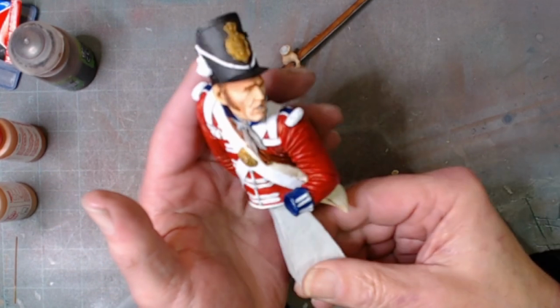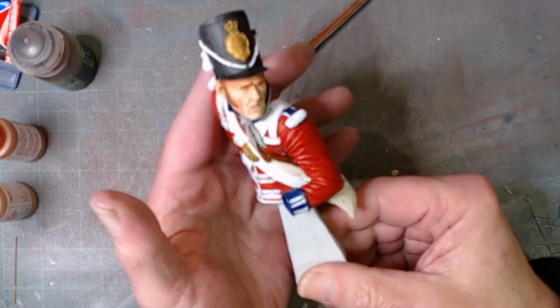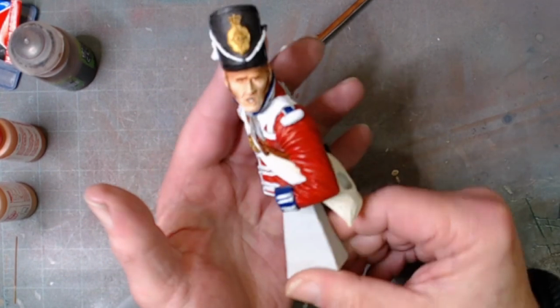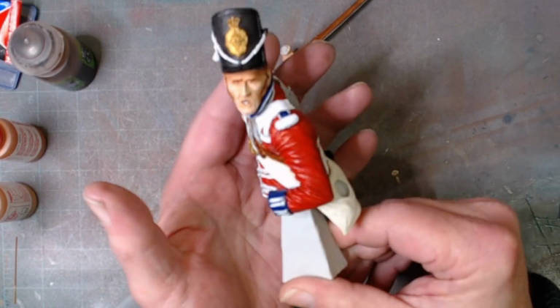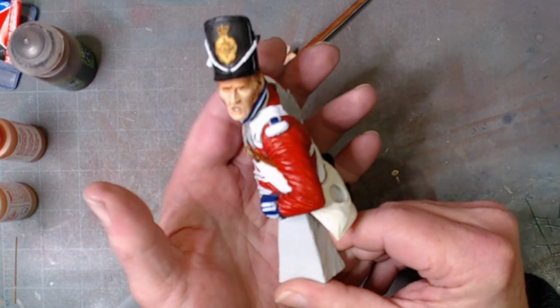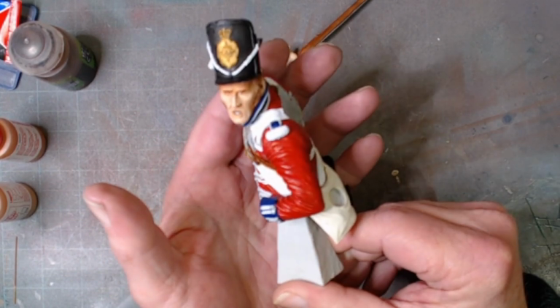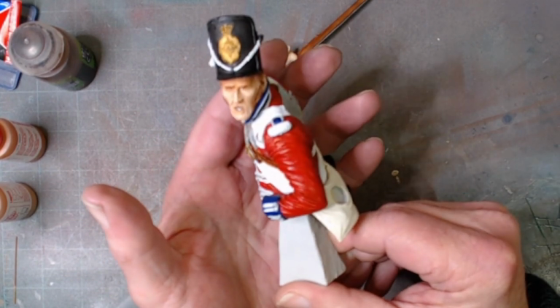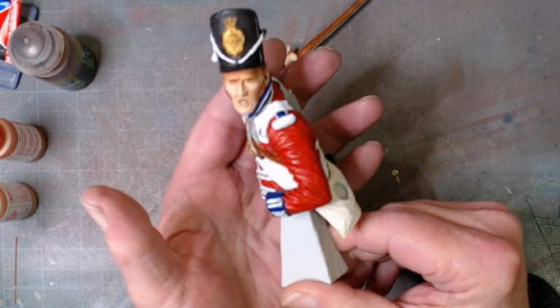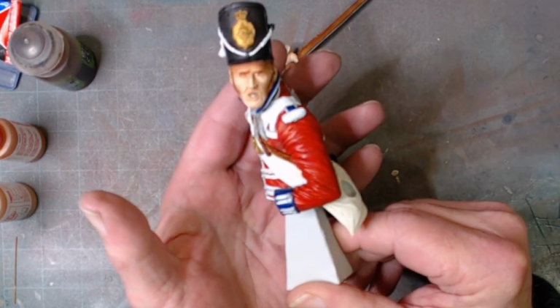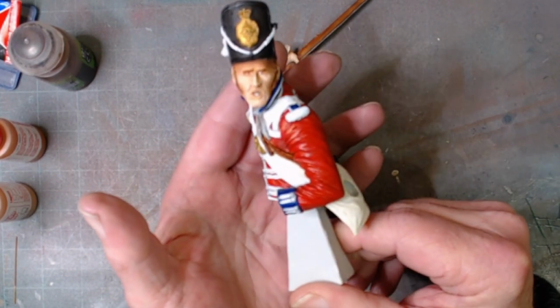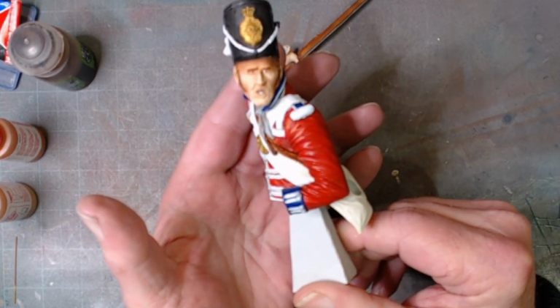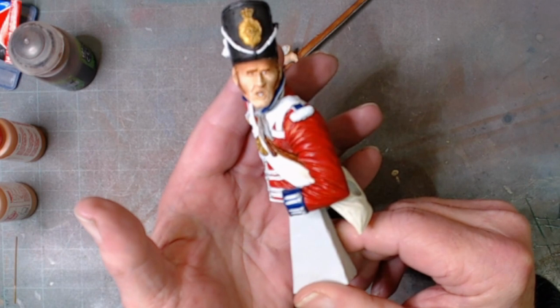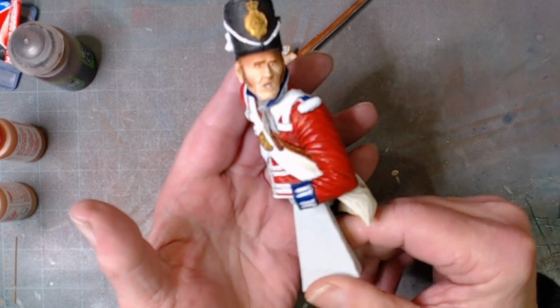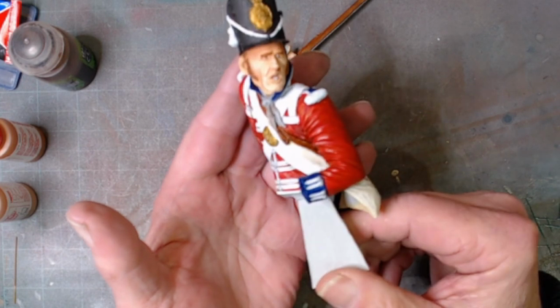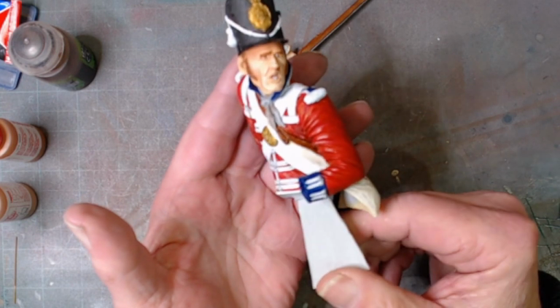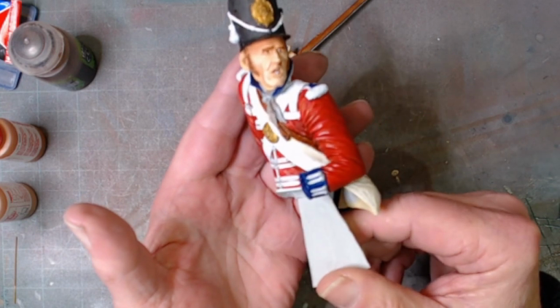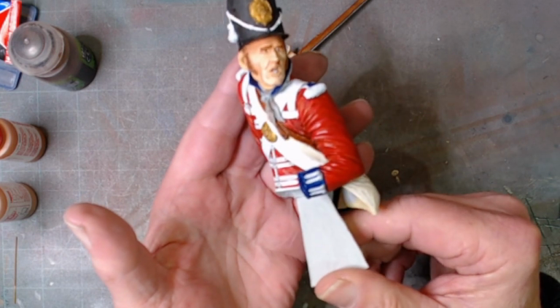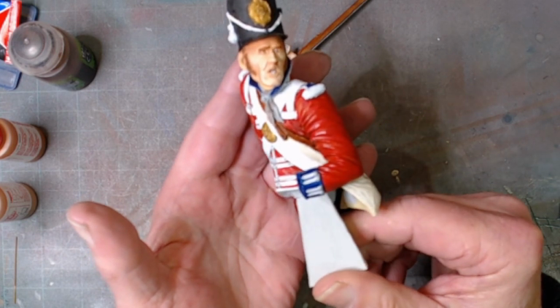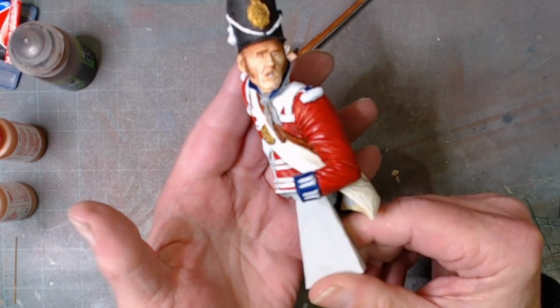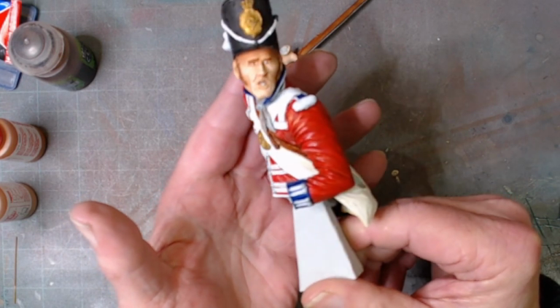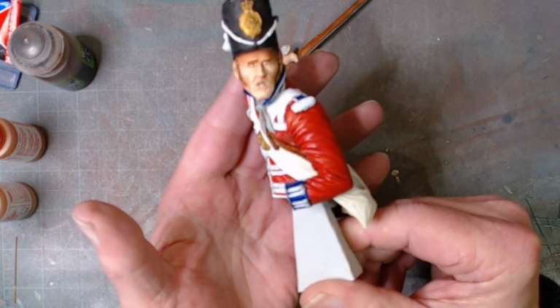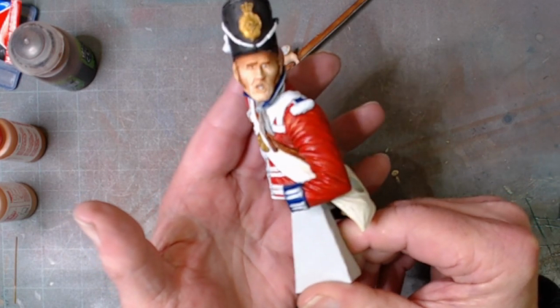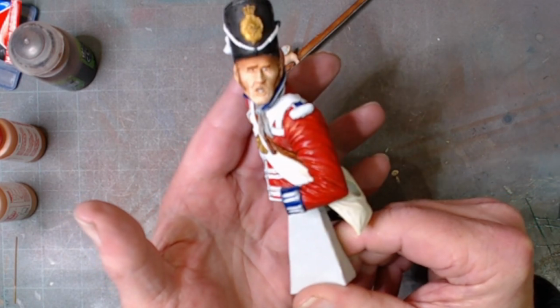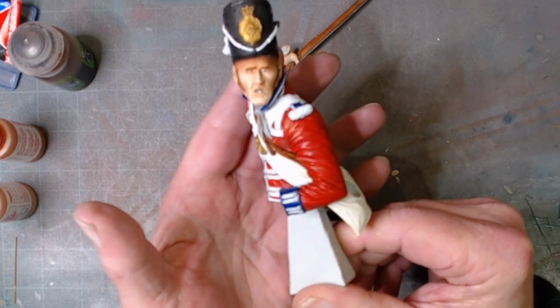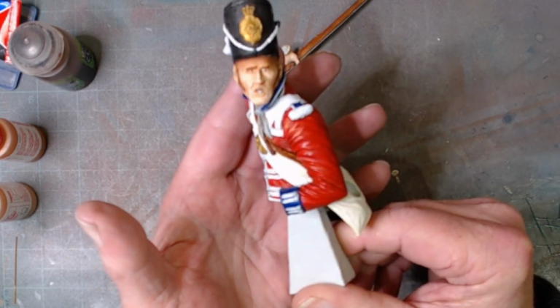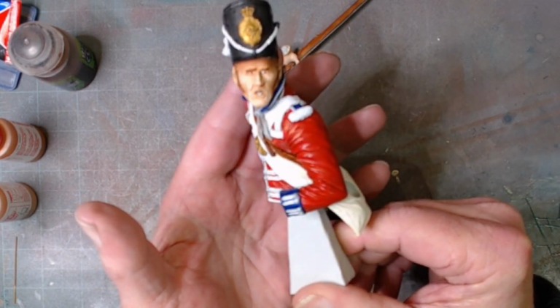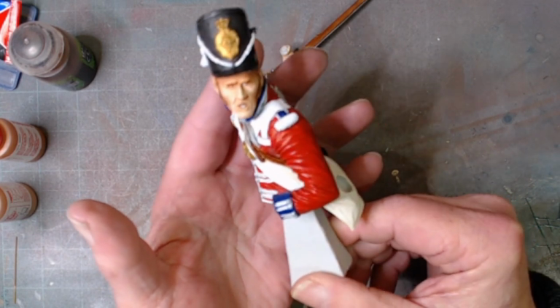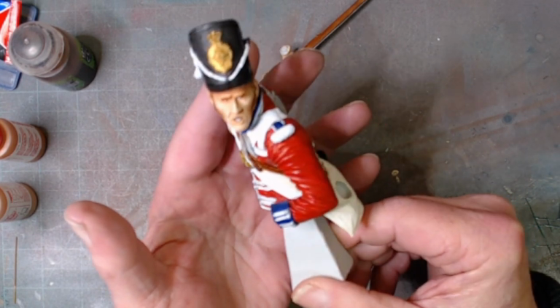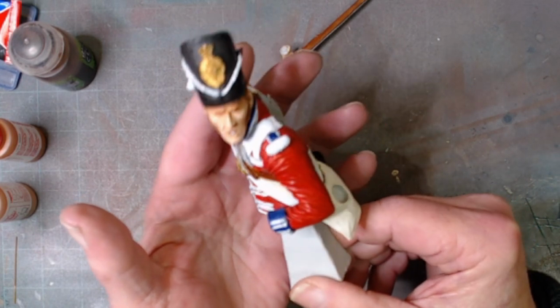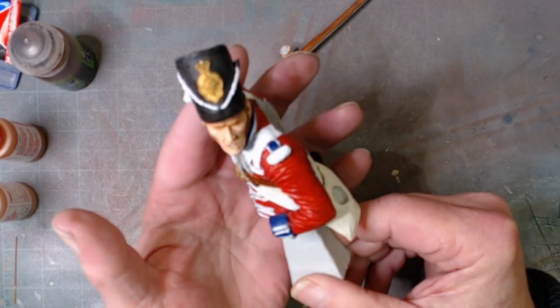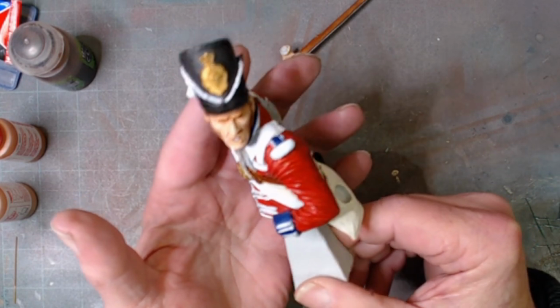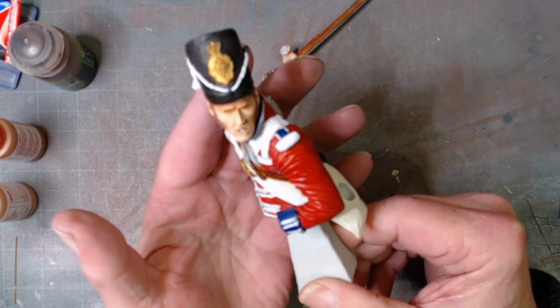It's coming along, doing well. I think it's the bright white on it that's making it look a little bit washed out. I'm quite happy with the face — I like the fact that he's frightened. He's scared, to be honest with you.